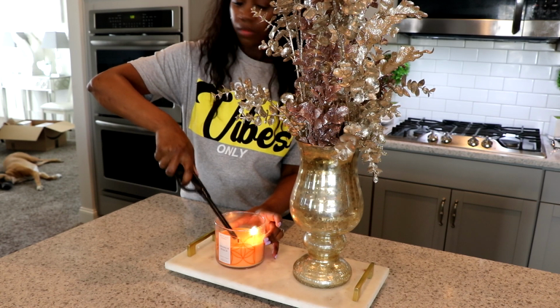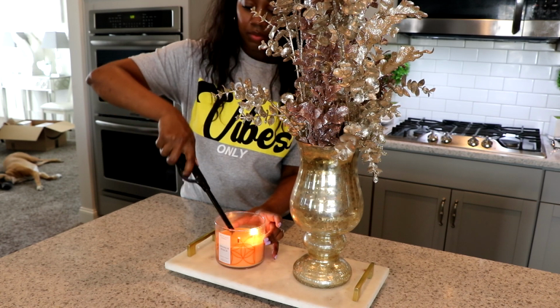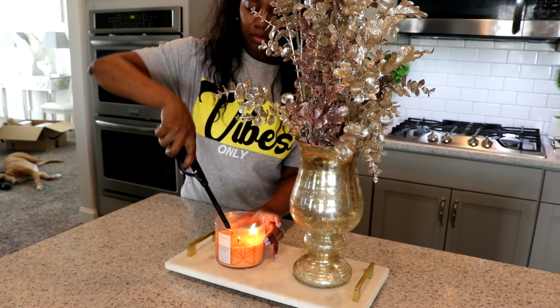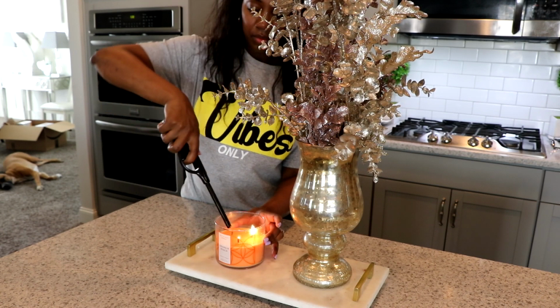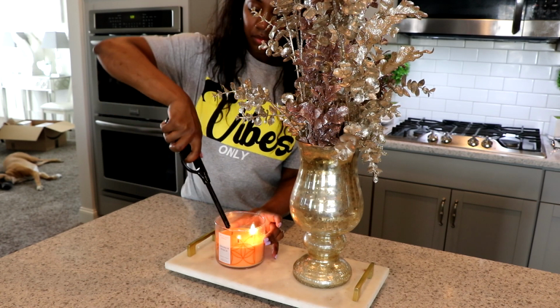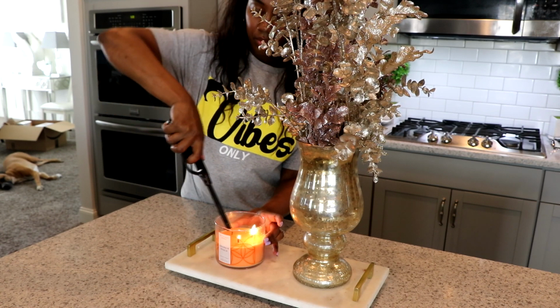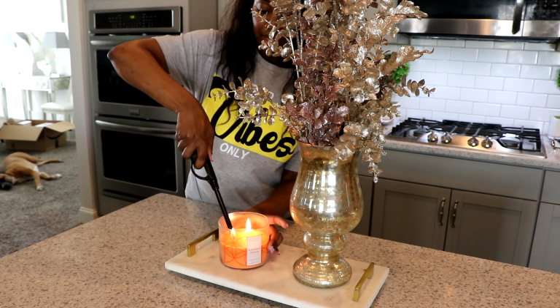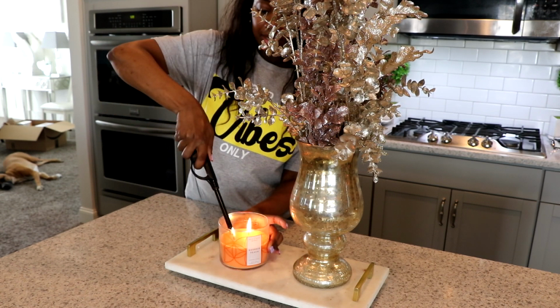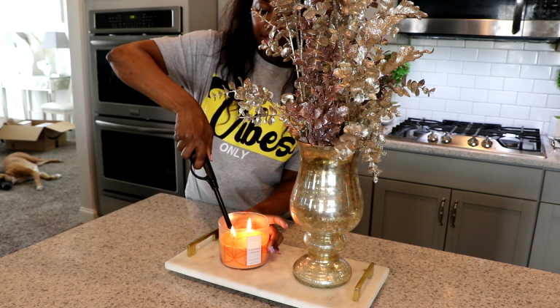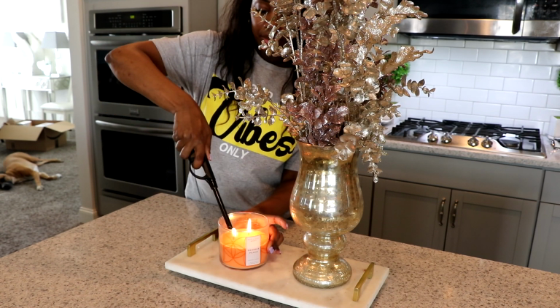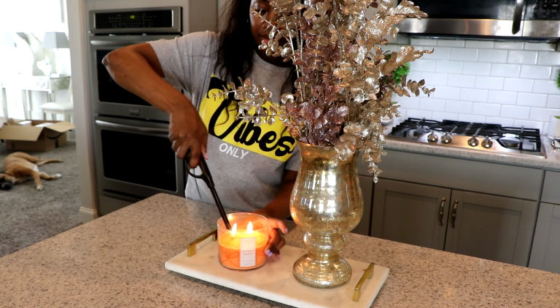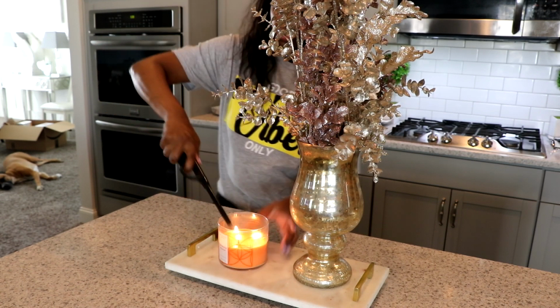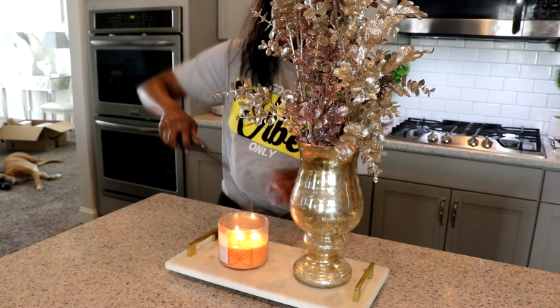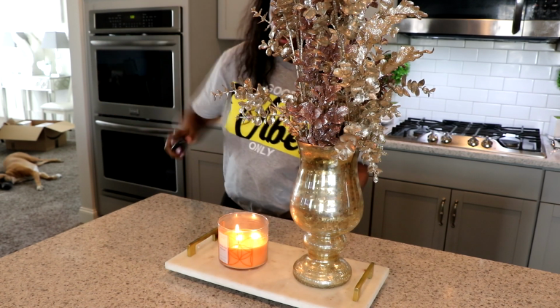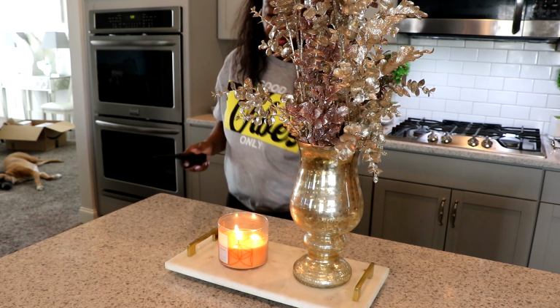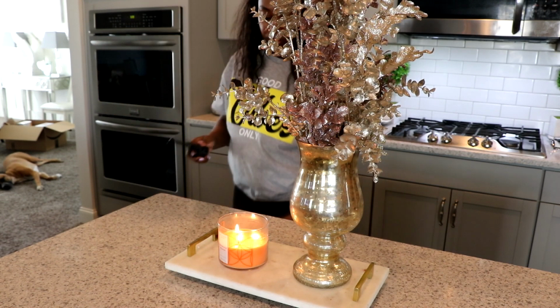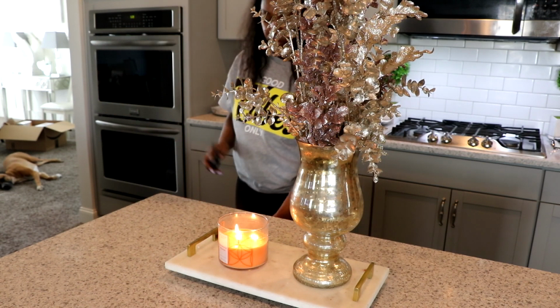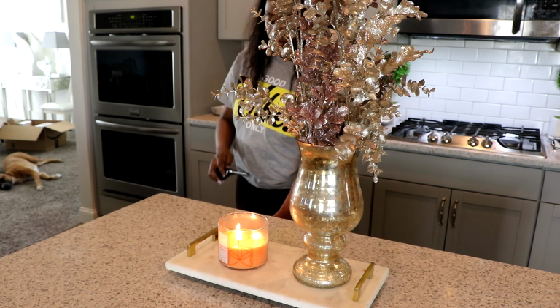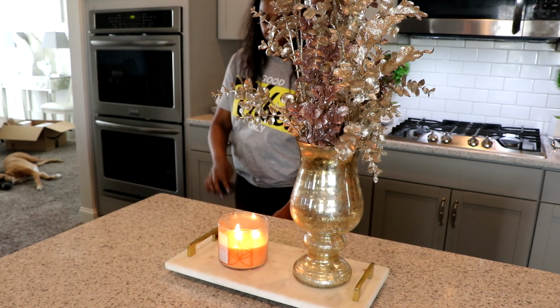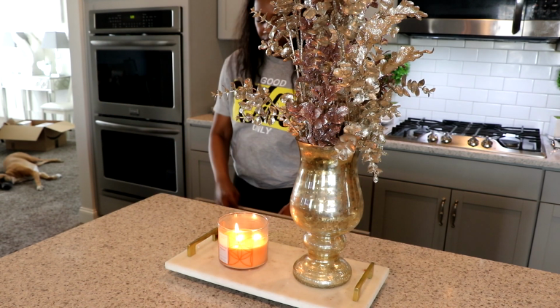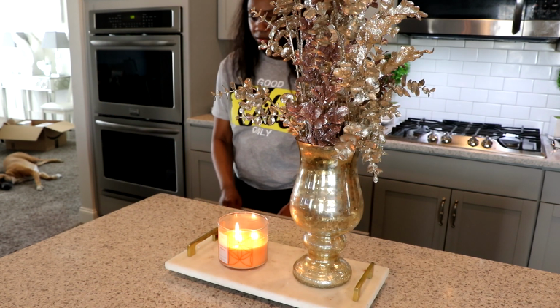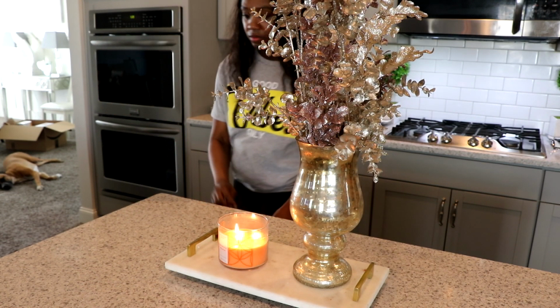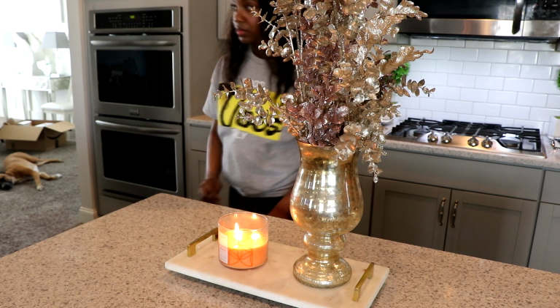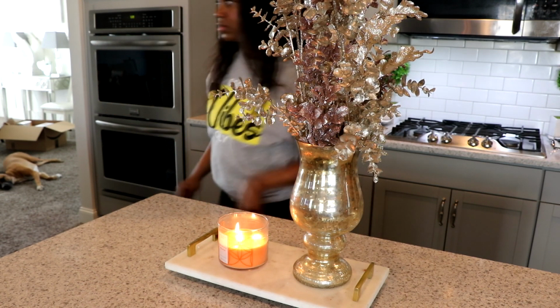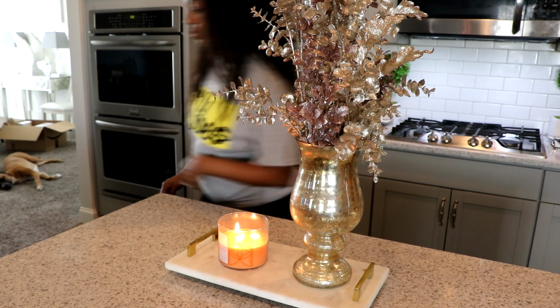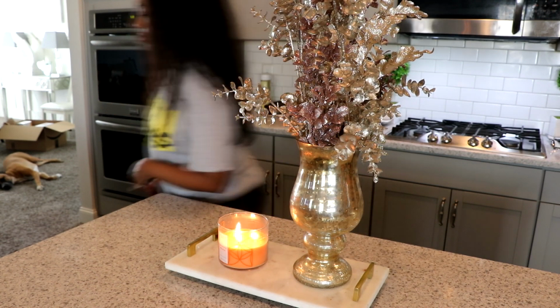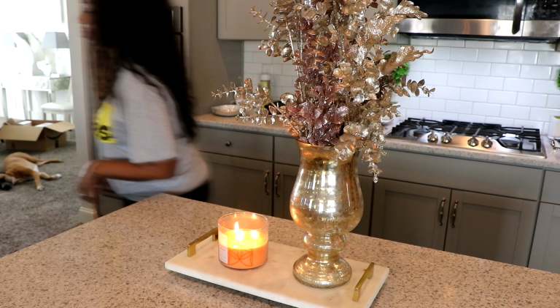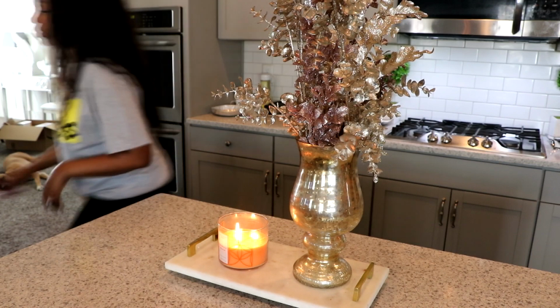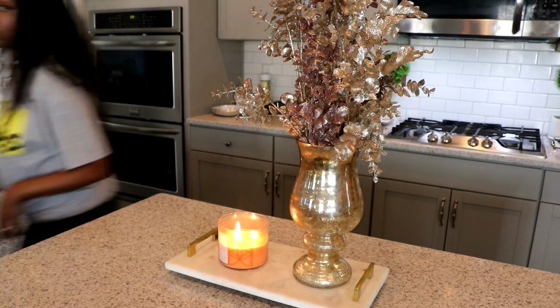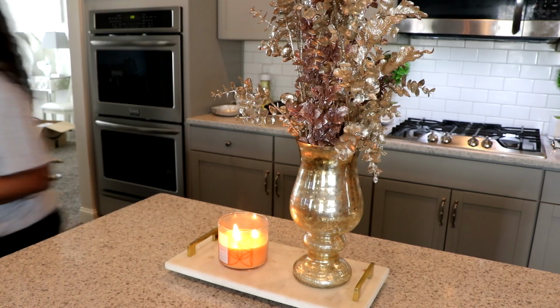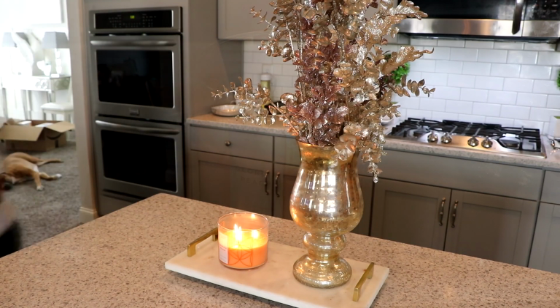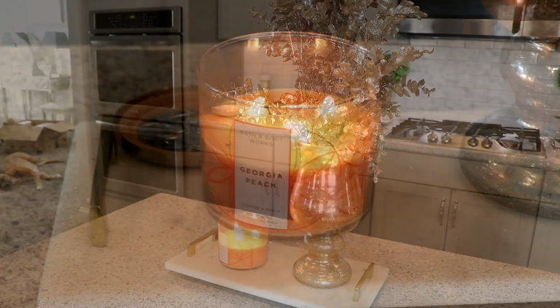And I really, really love this candle. It's the Georgia Peach Candle from Bath and Body Works.